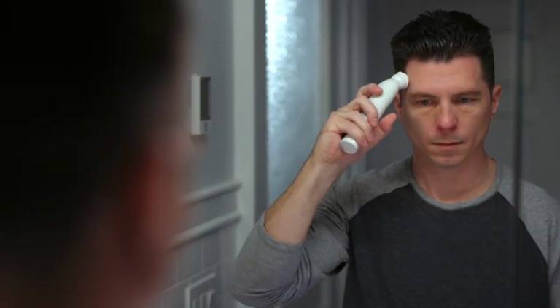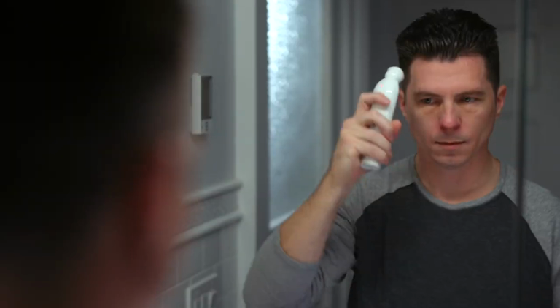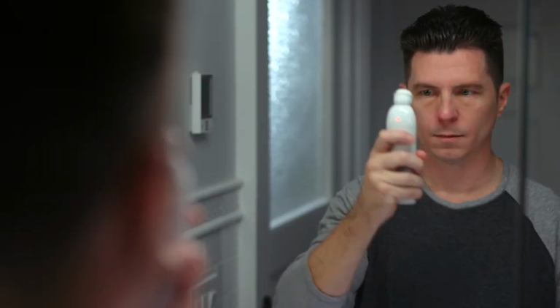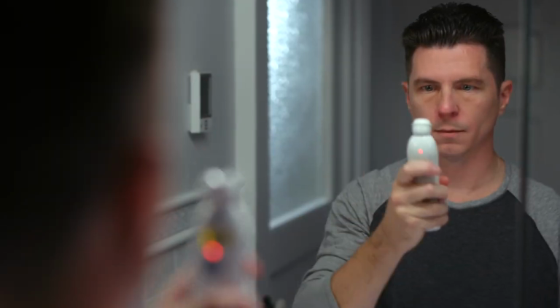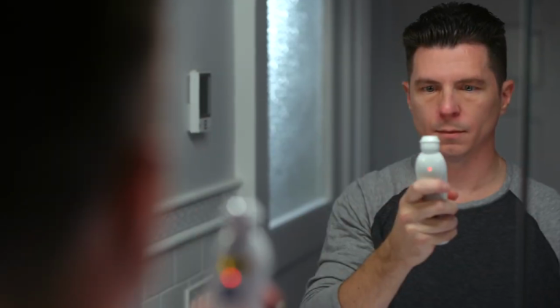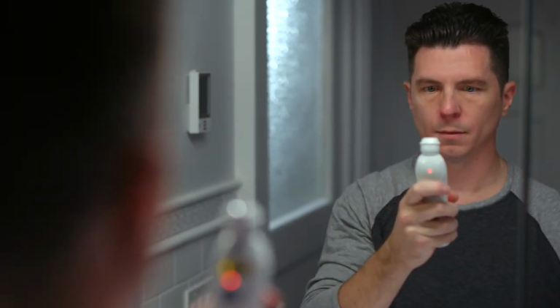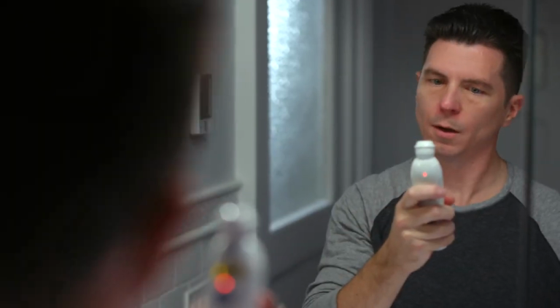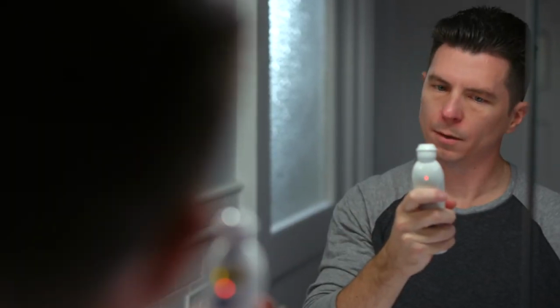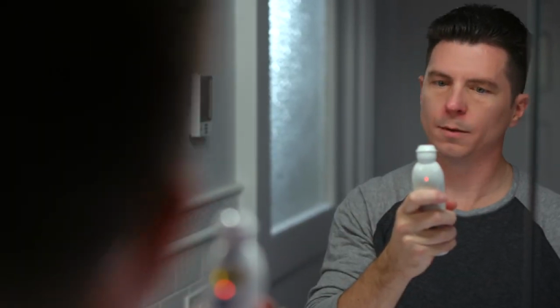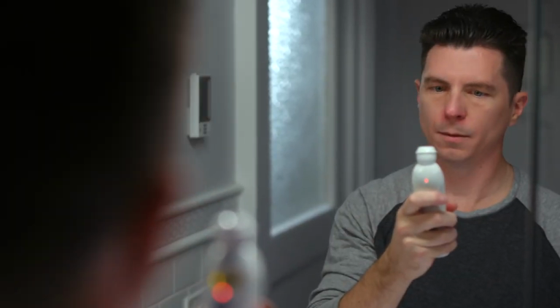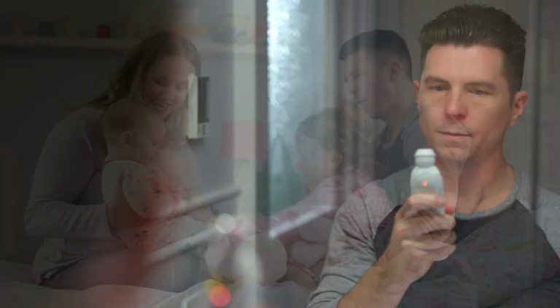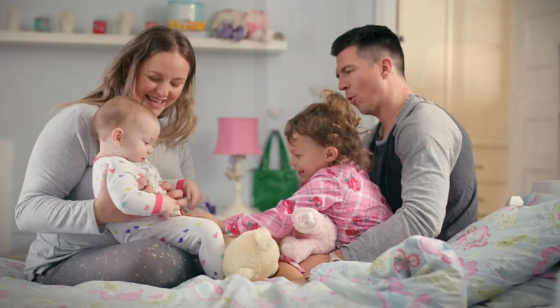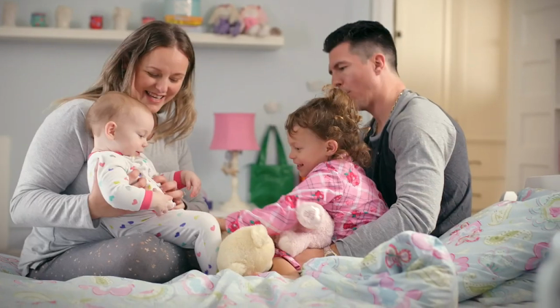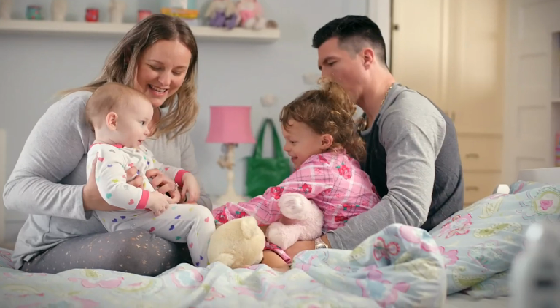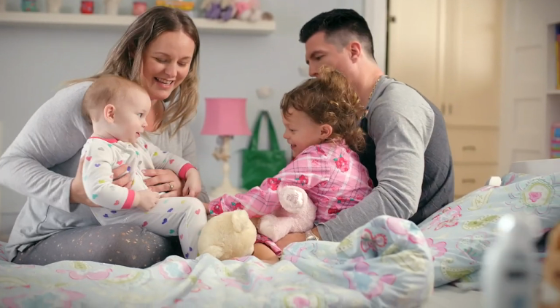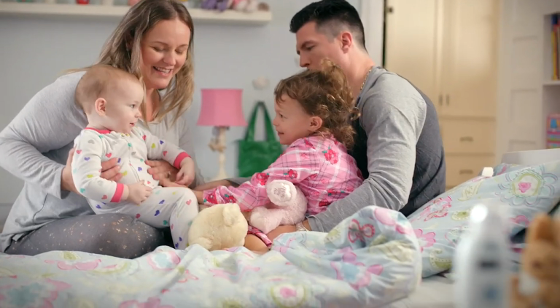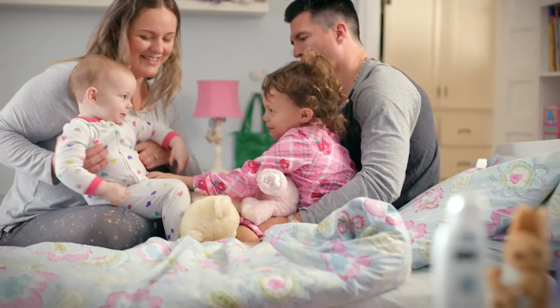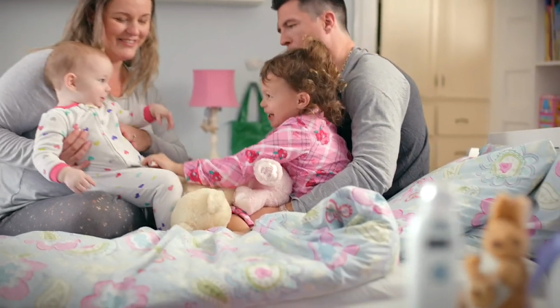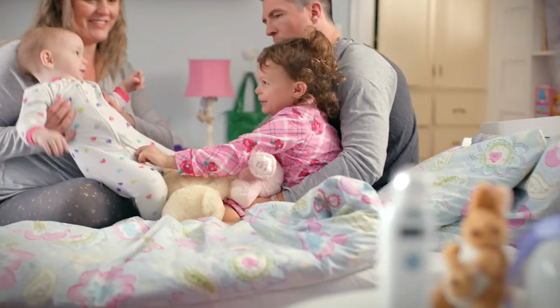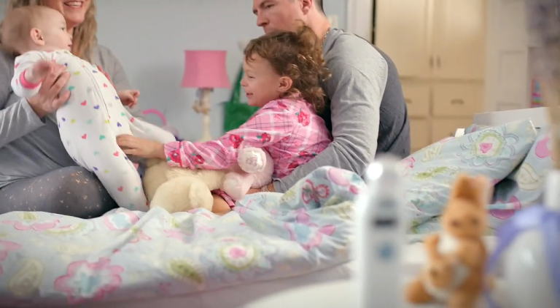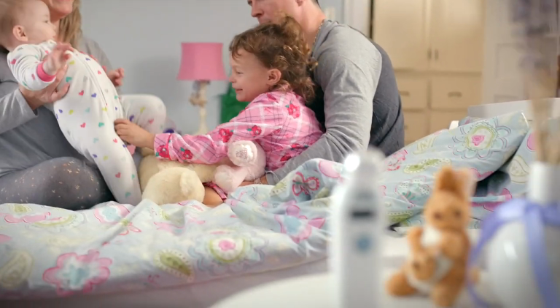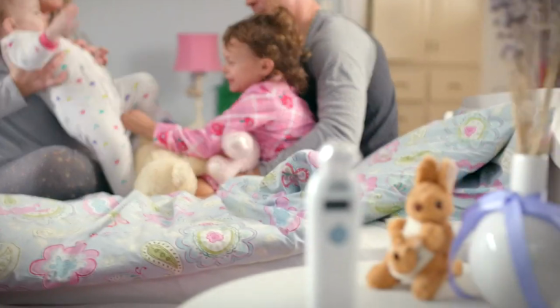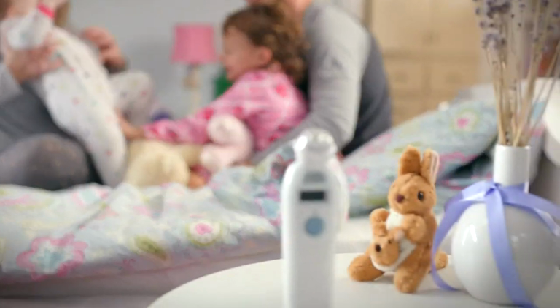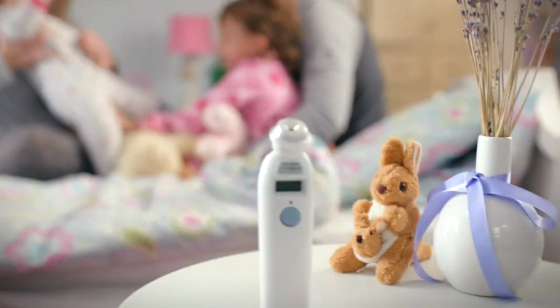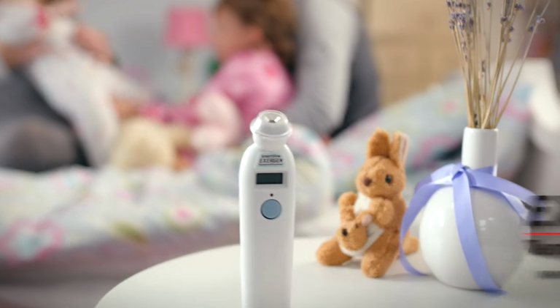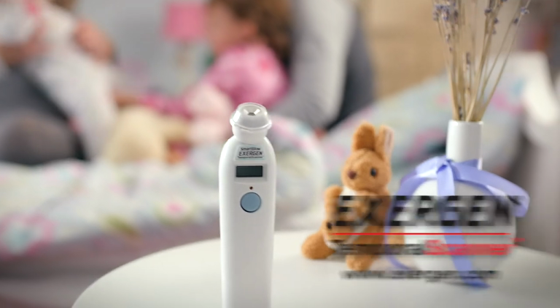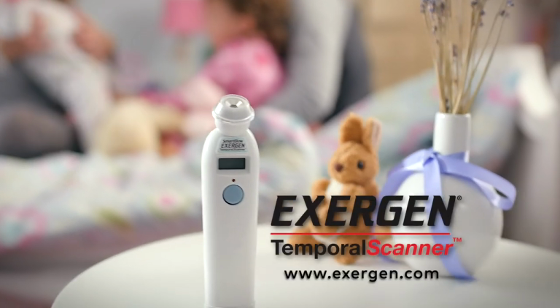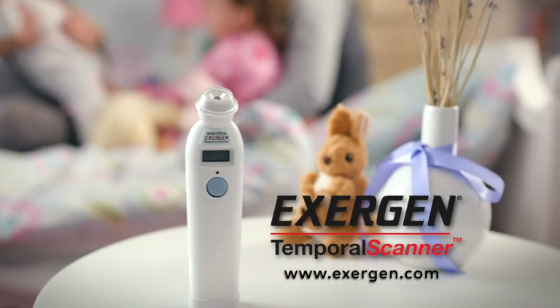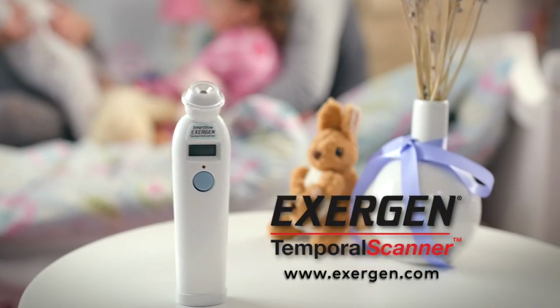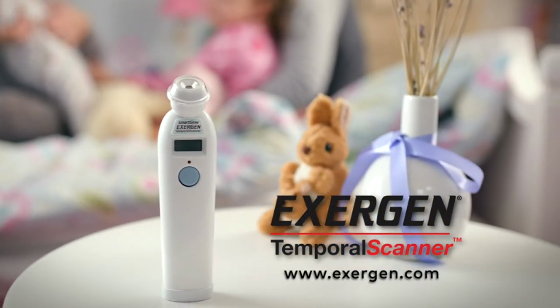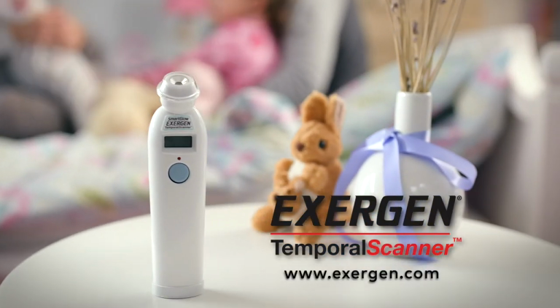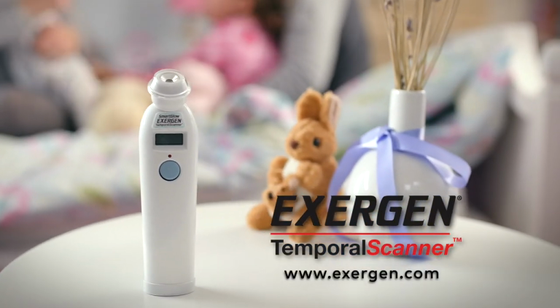Simple, quick and accurate. The Exogen Temporal Scanner. Perfect for the whole family.